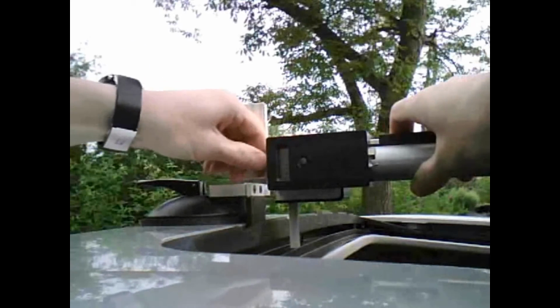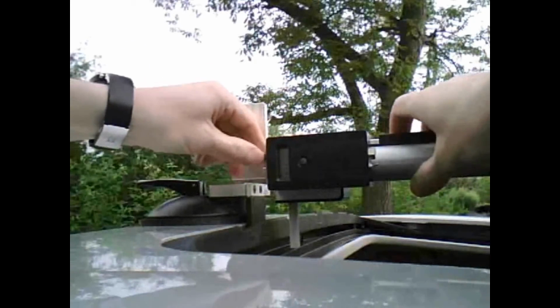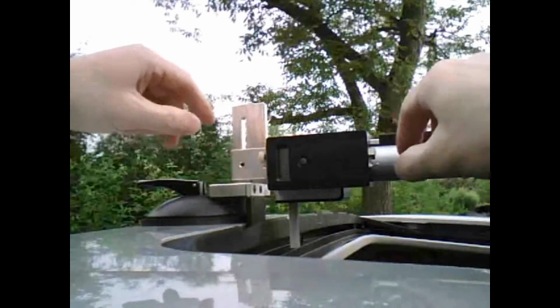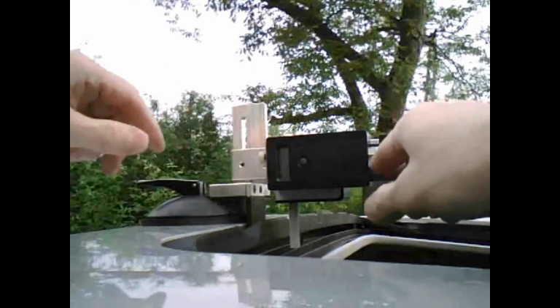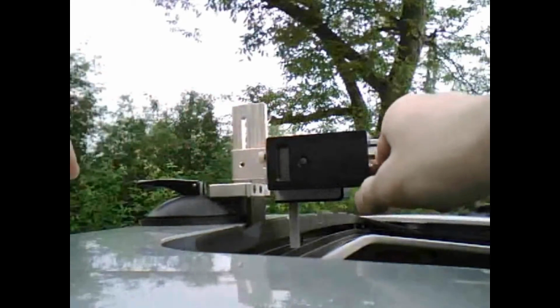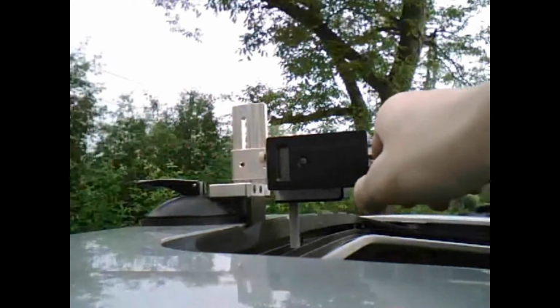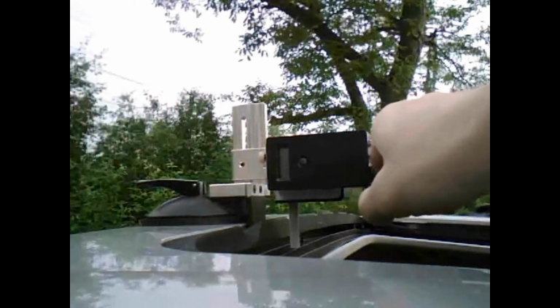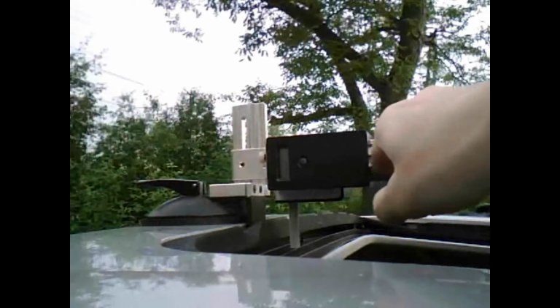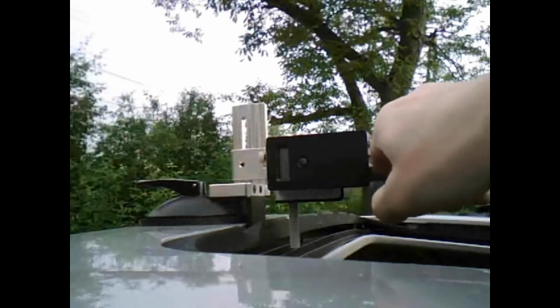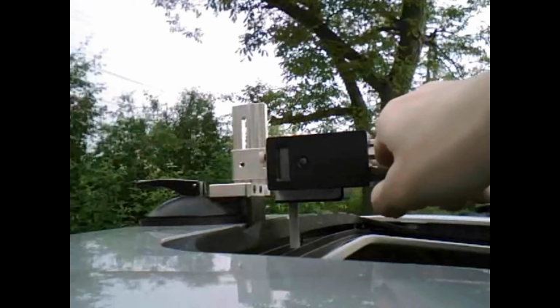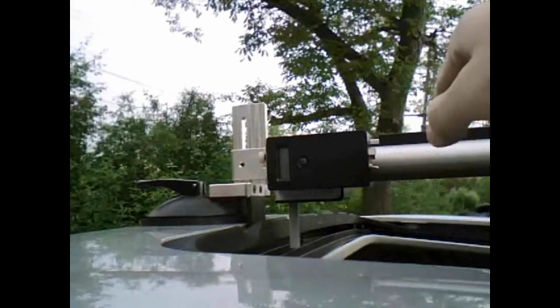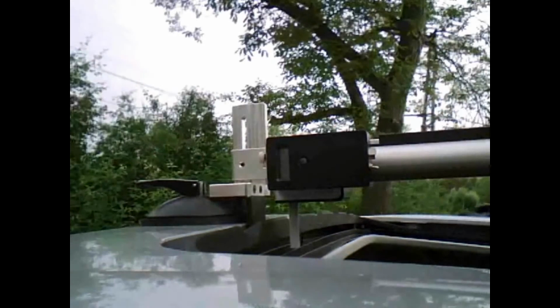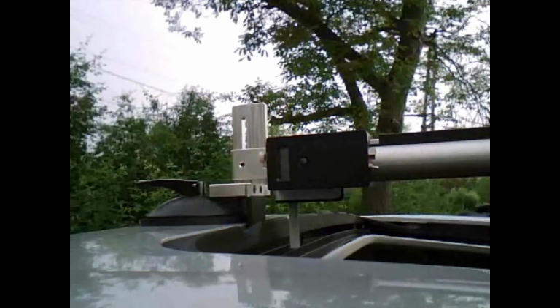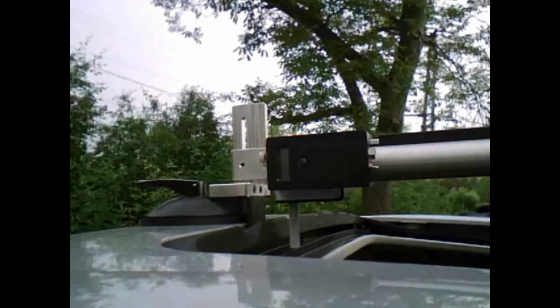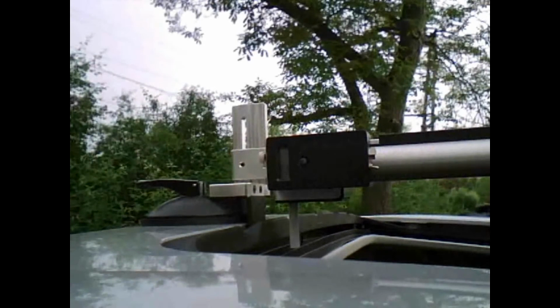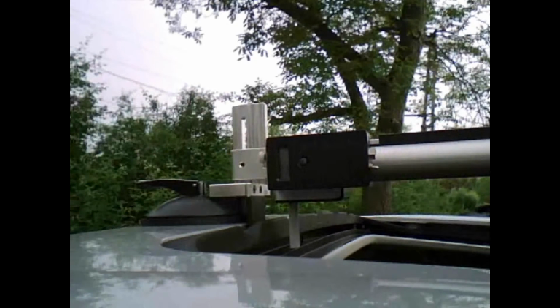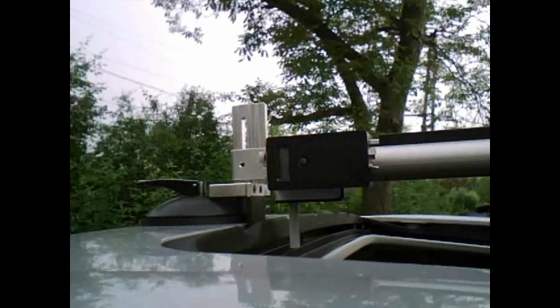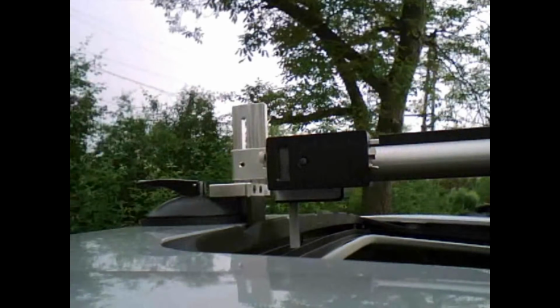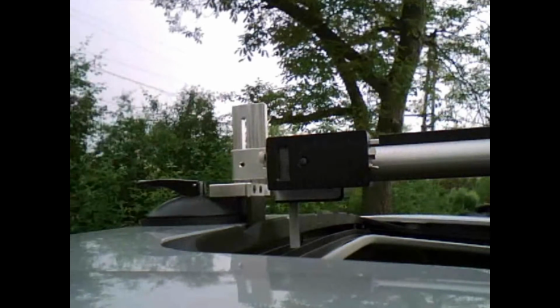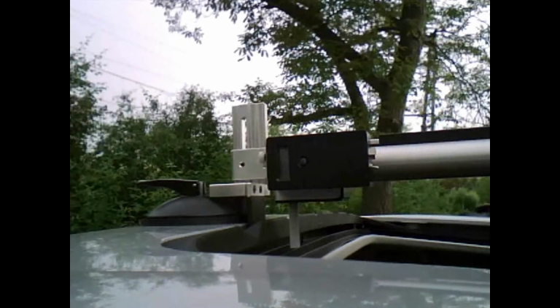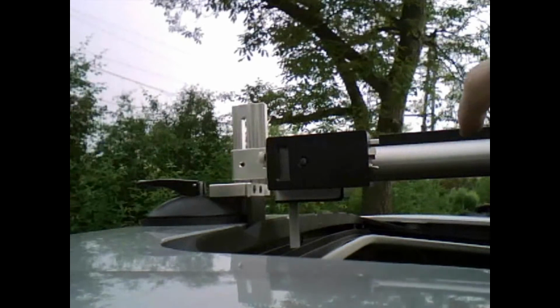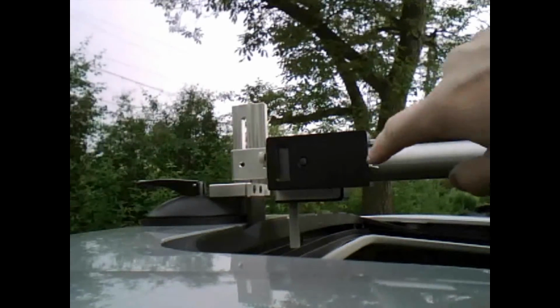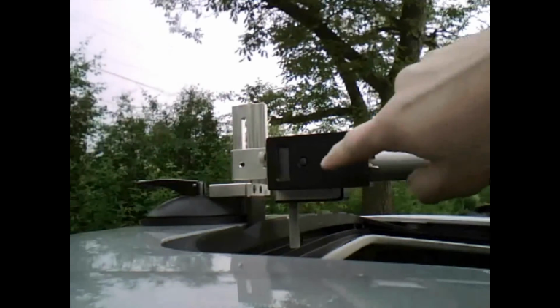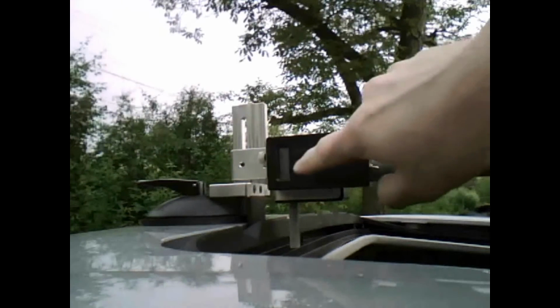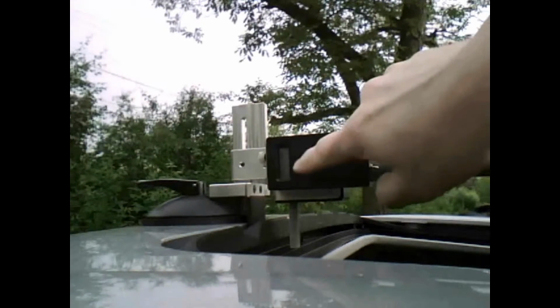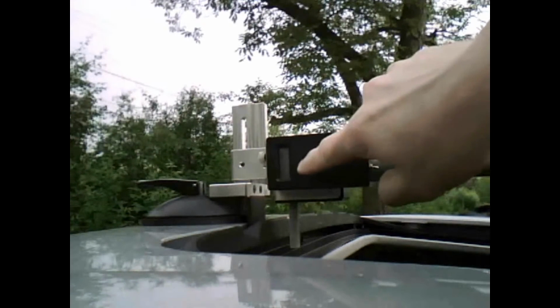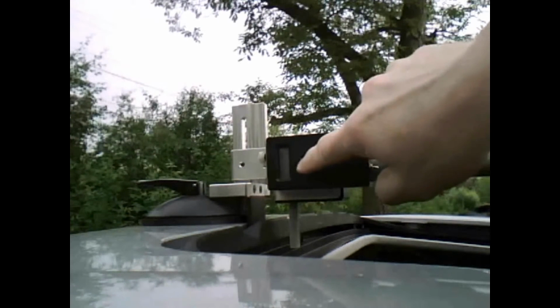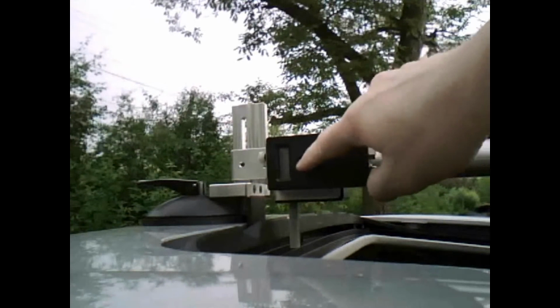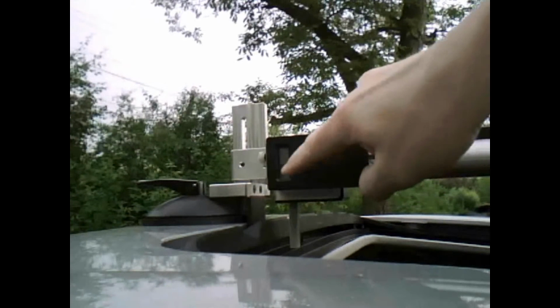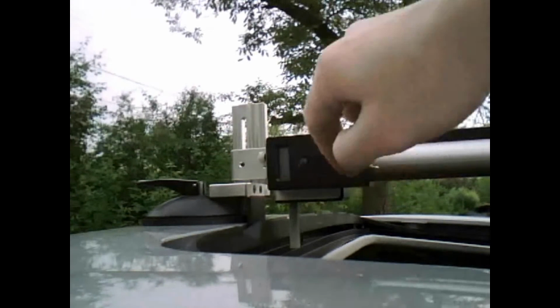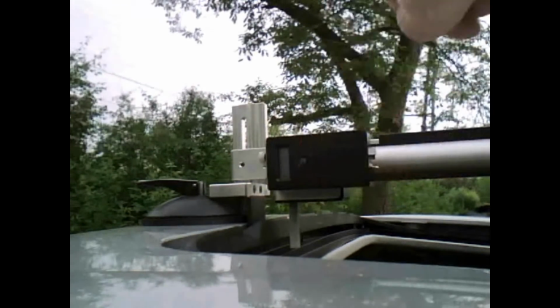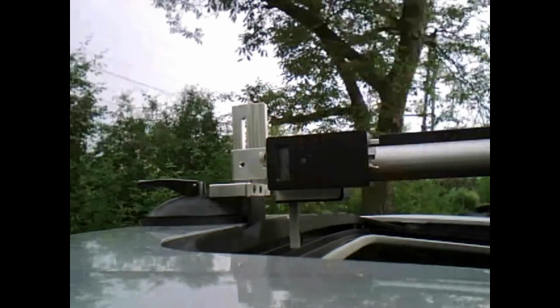Simply turn the unit on, make sure the screen is clear by pressing the reset button, and you're ready to go.